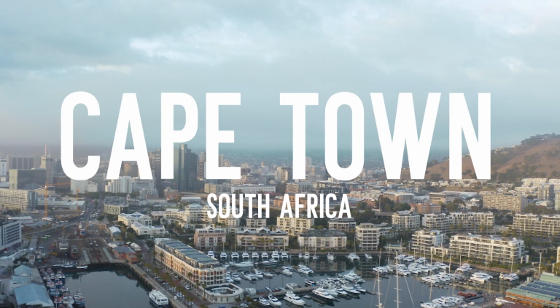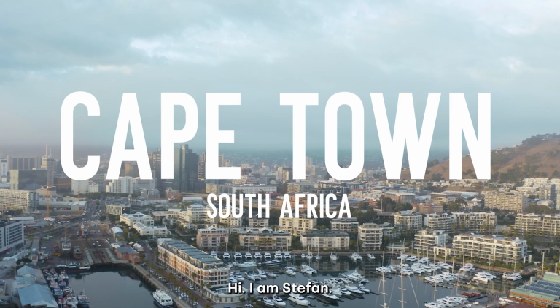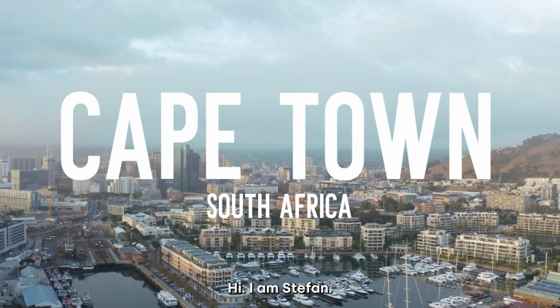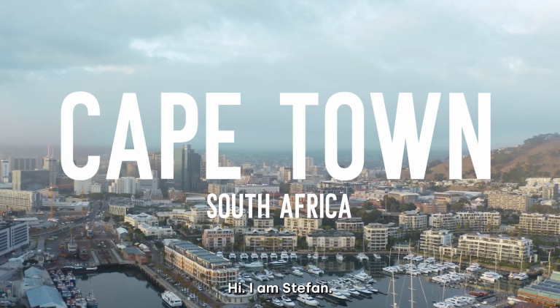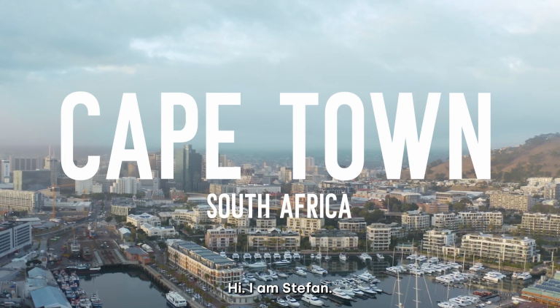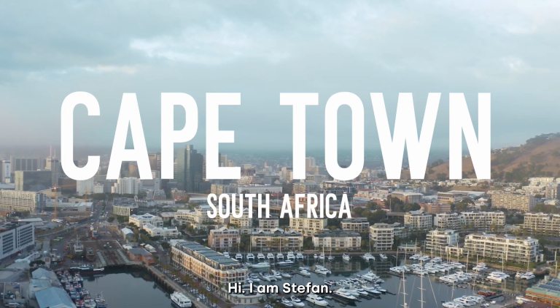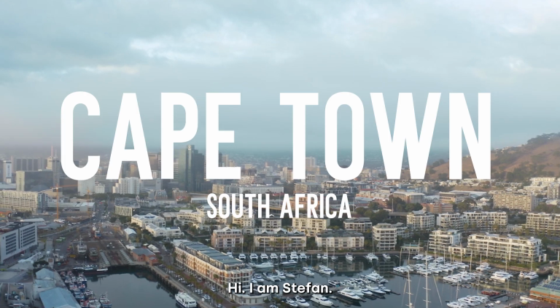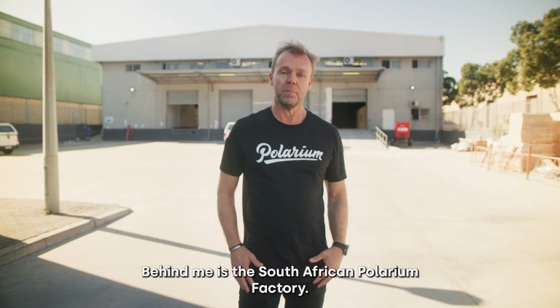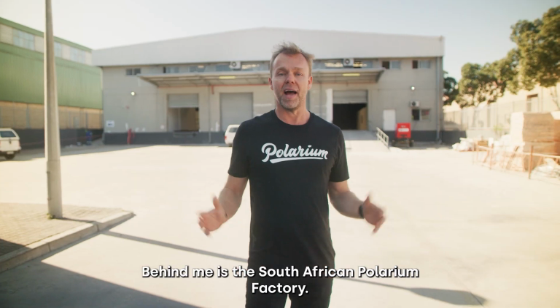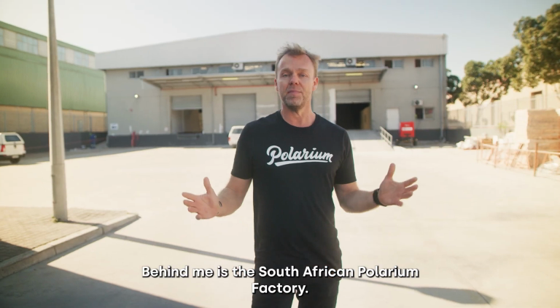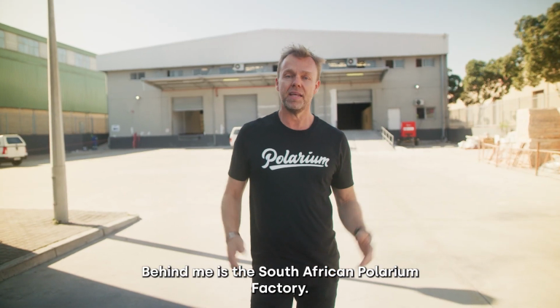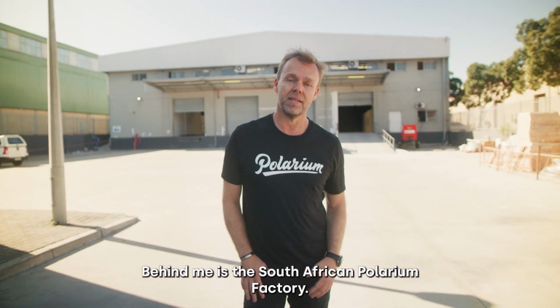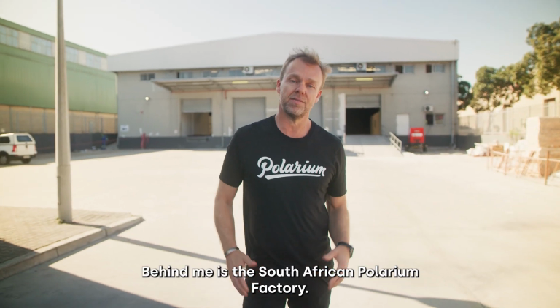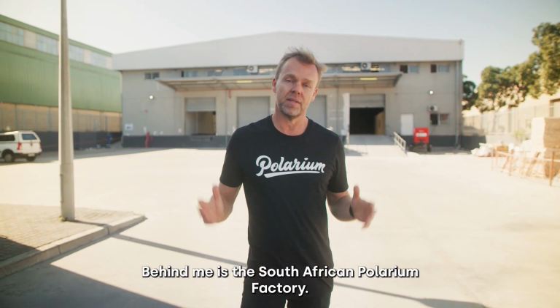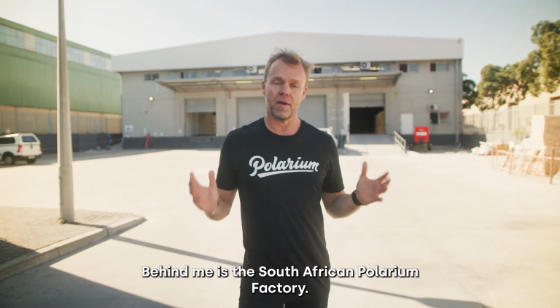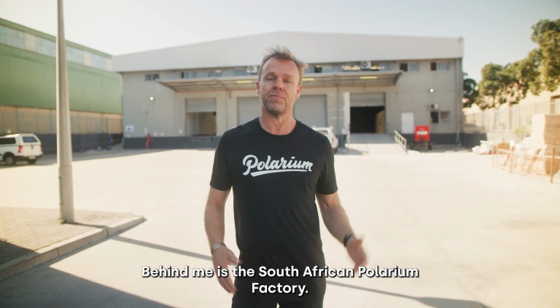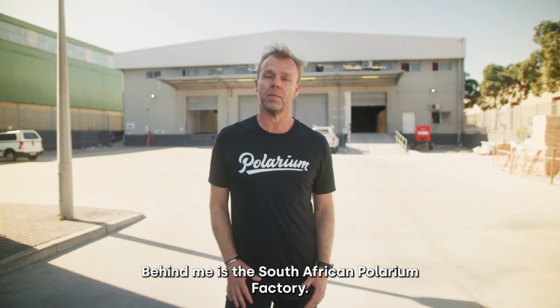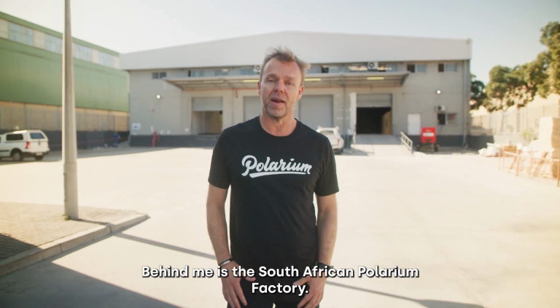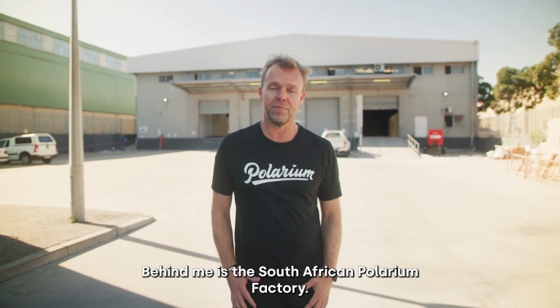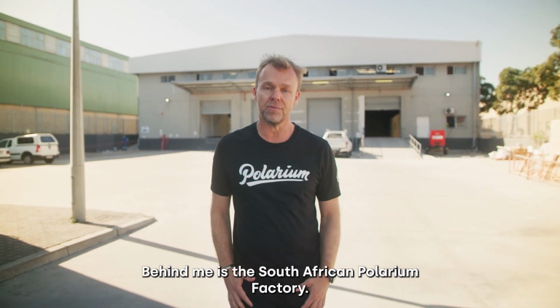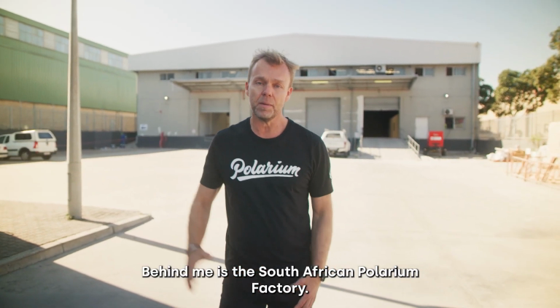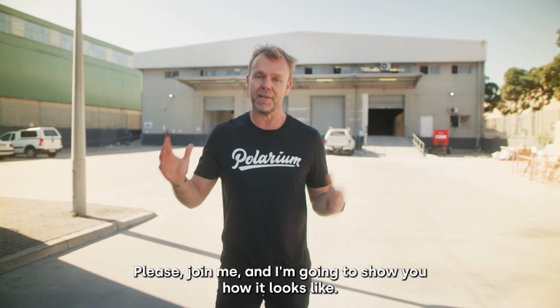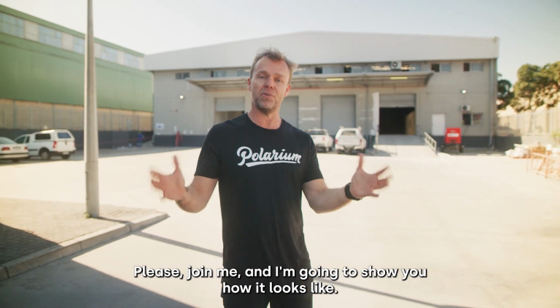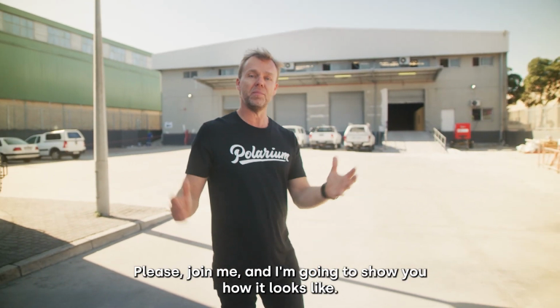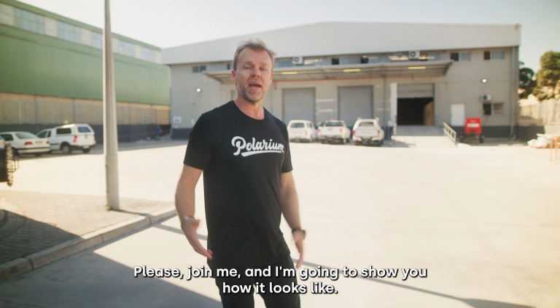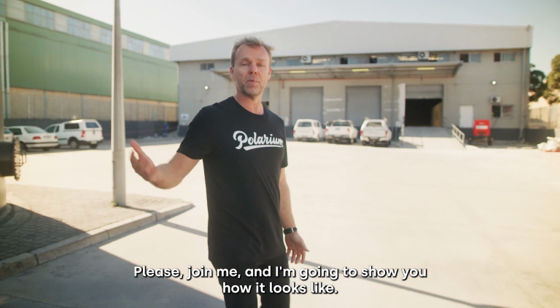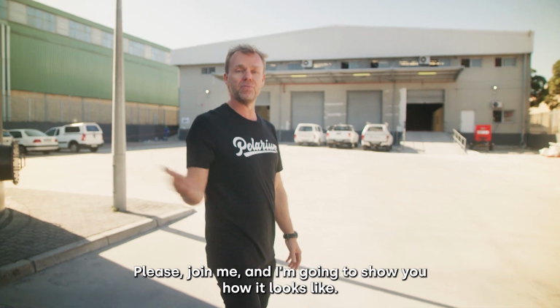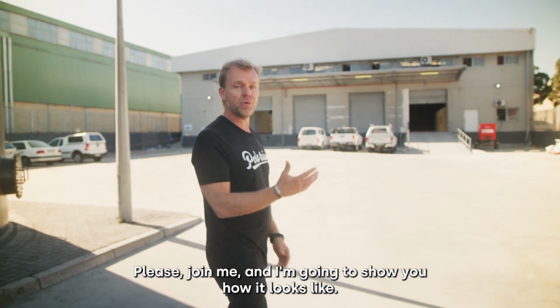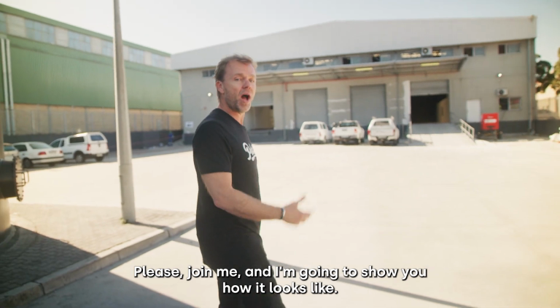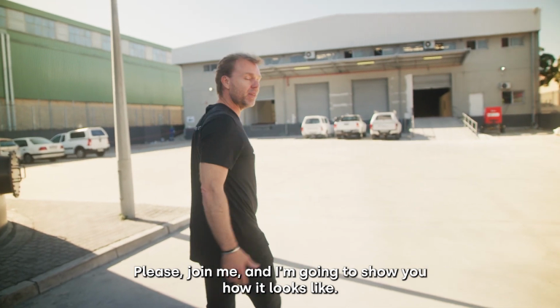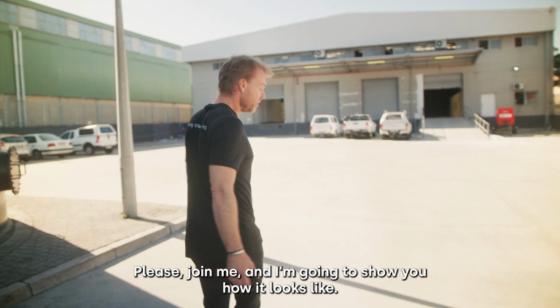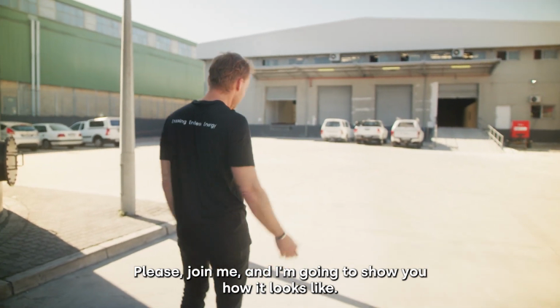Hi, I am Stefan. Behind me is the South African Polarium factory. Please join me and I'm going to show you how it looks like.